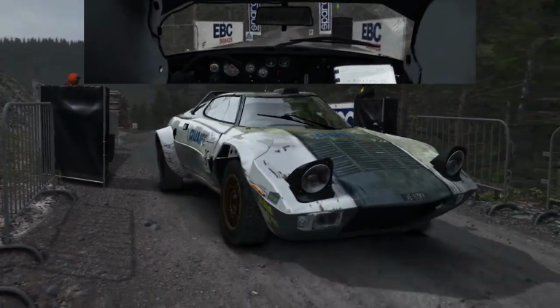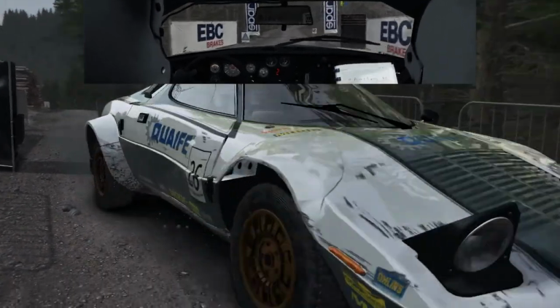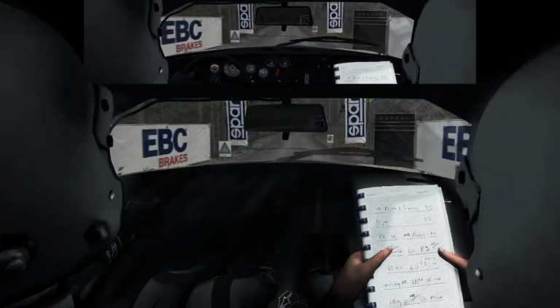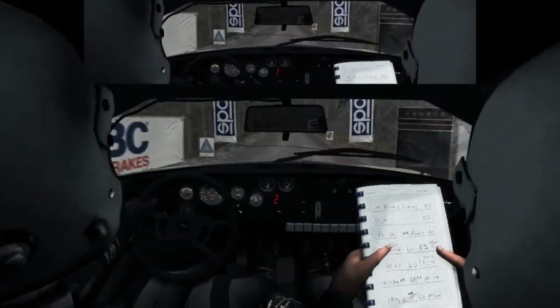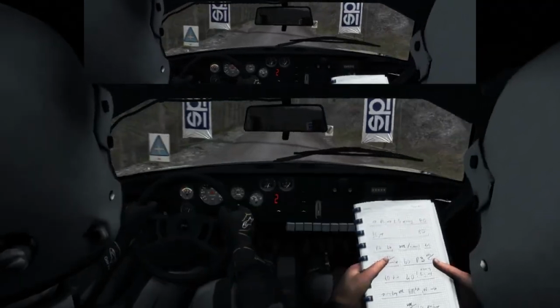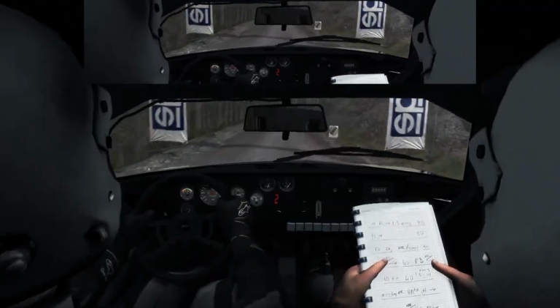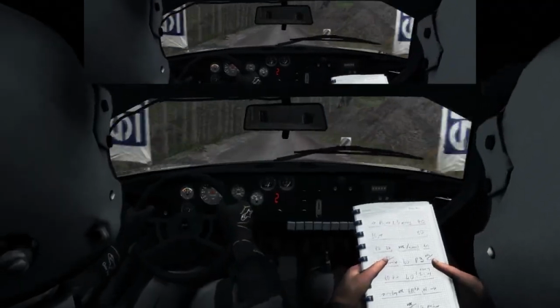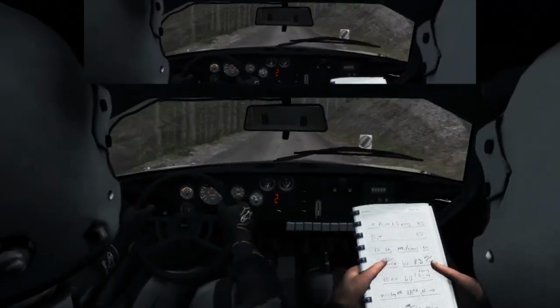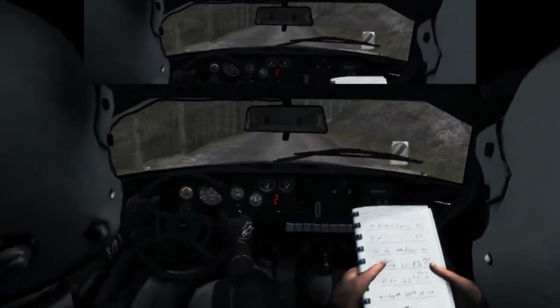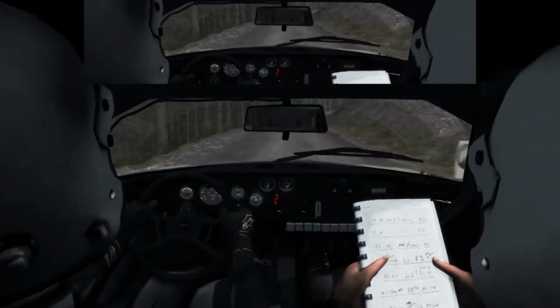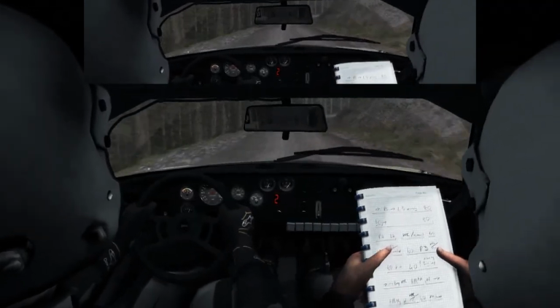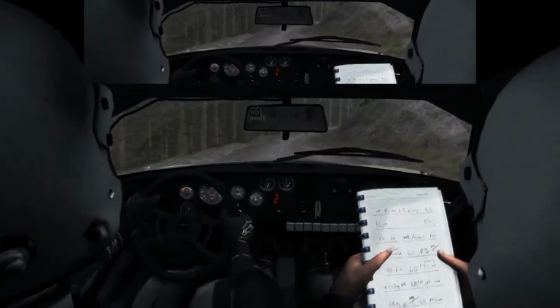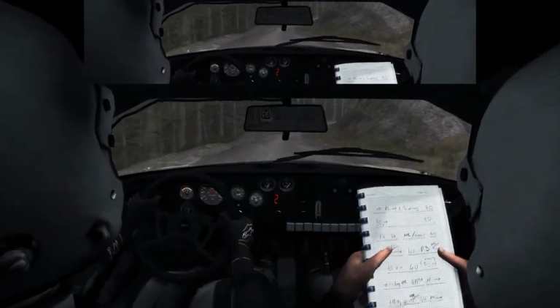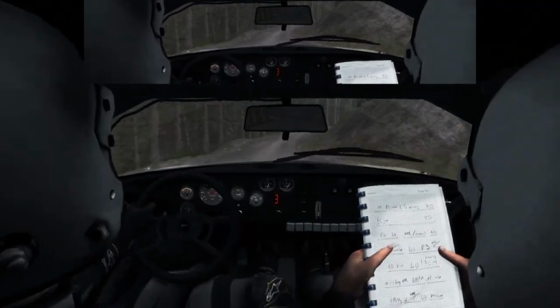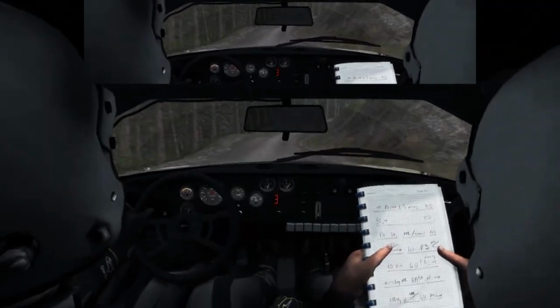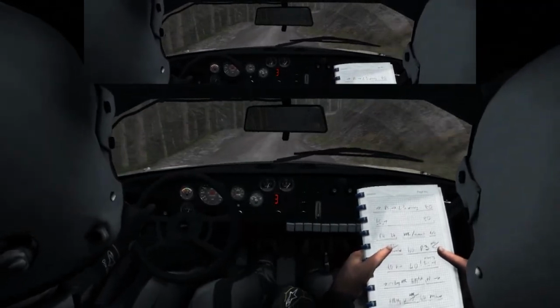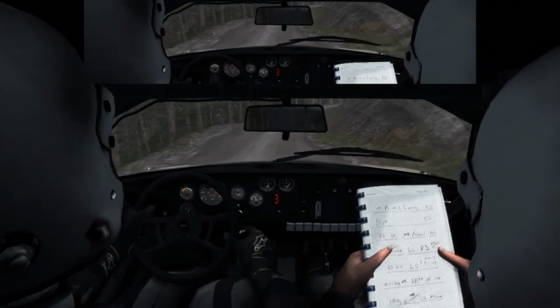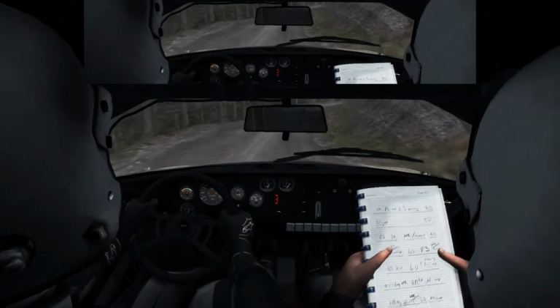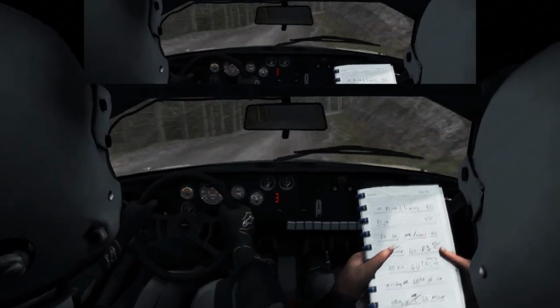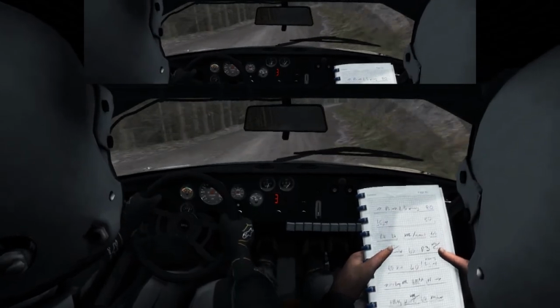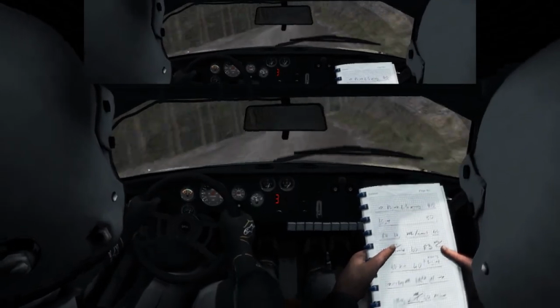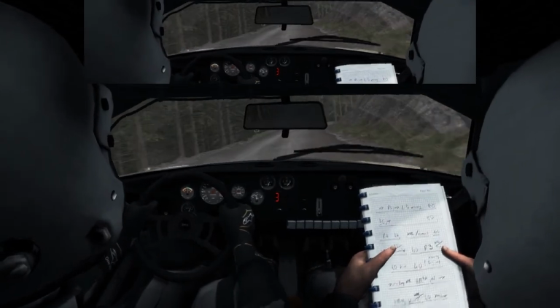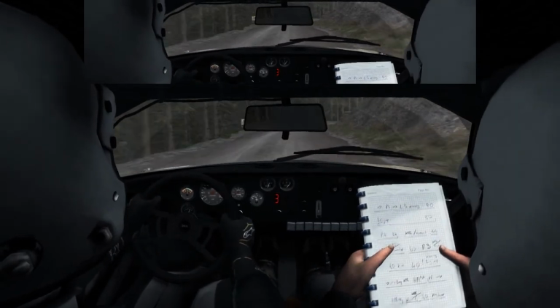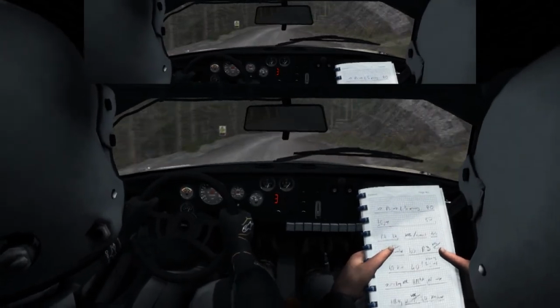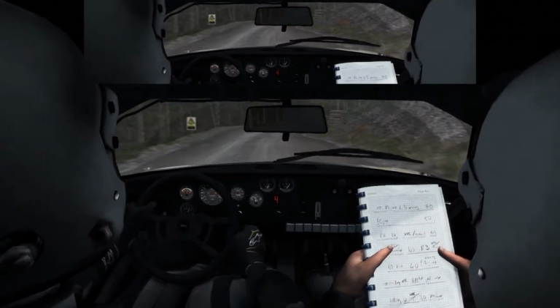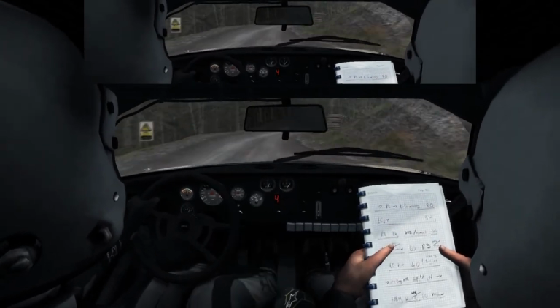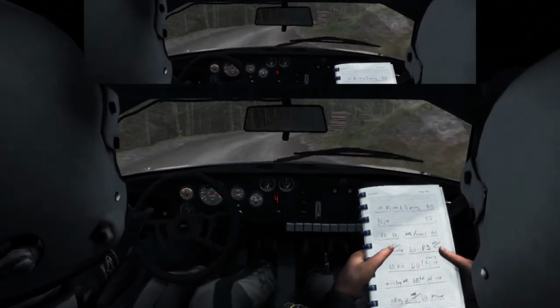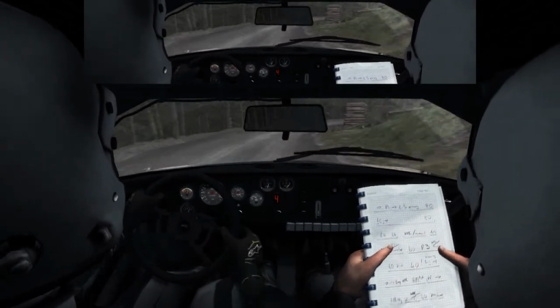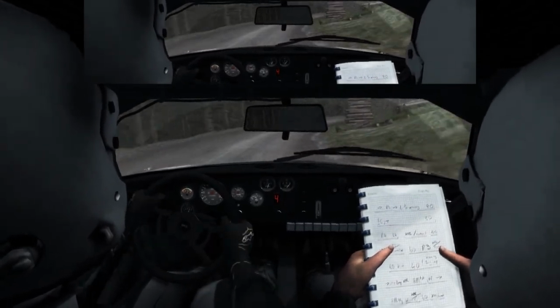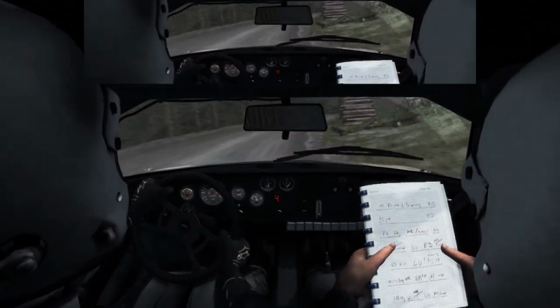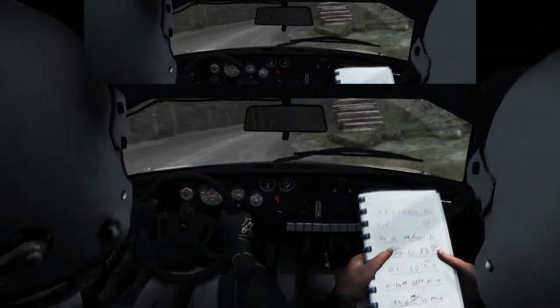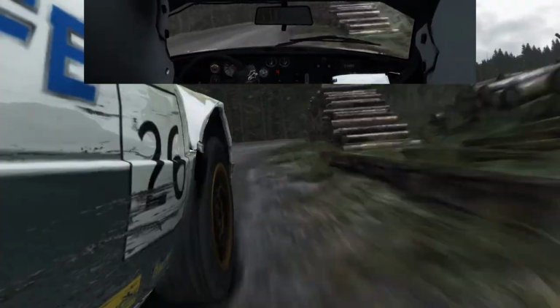It's a right 4 long, locks inside, and right 6 into right 4 over track.